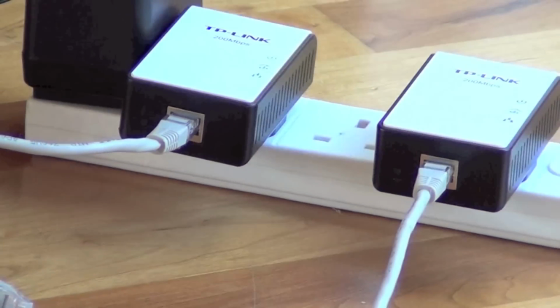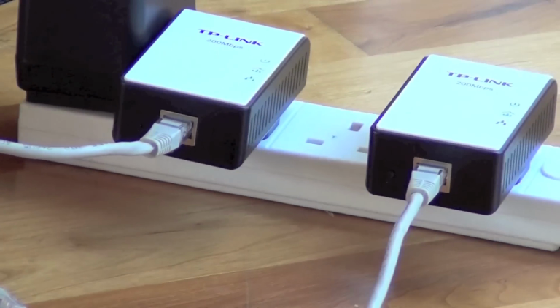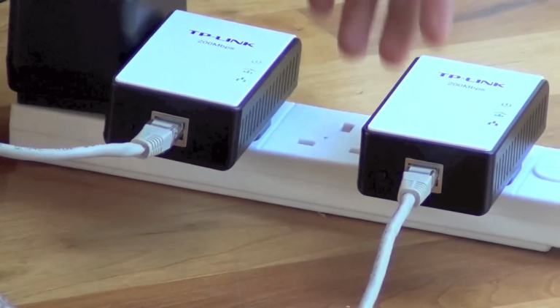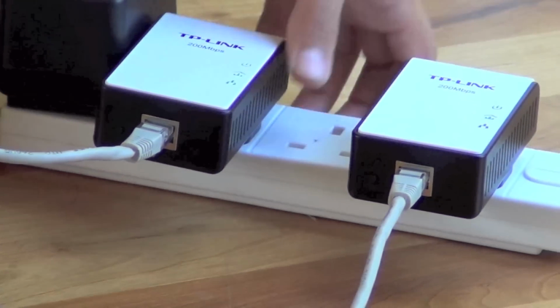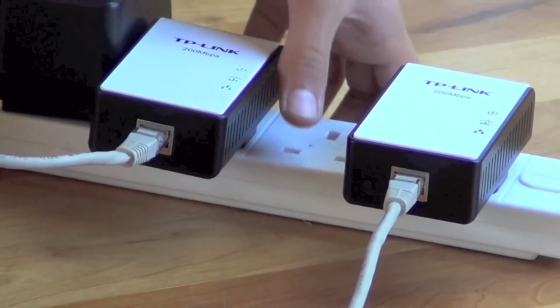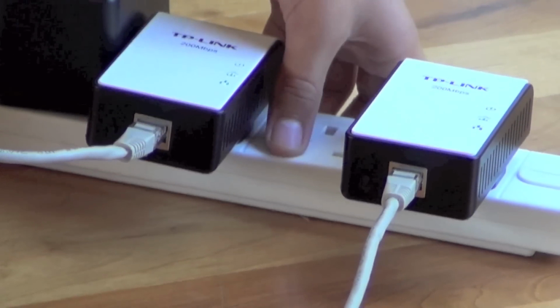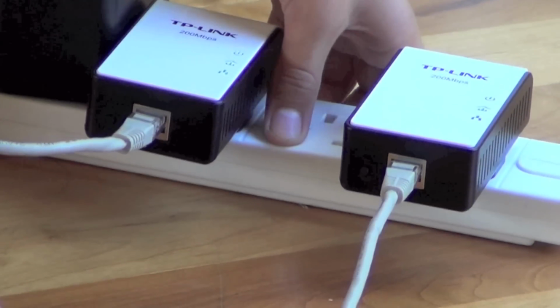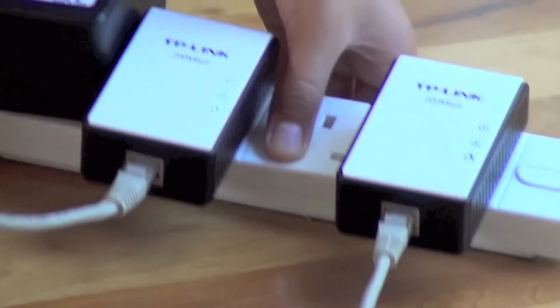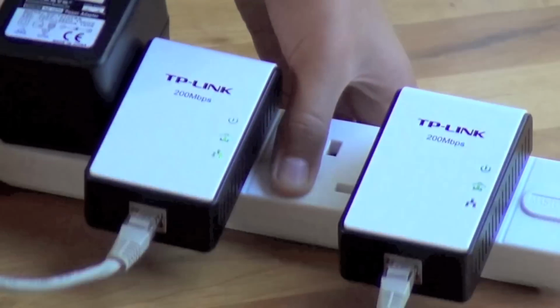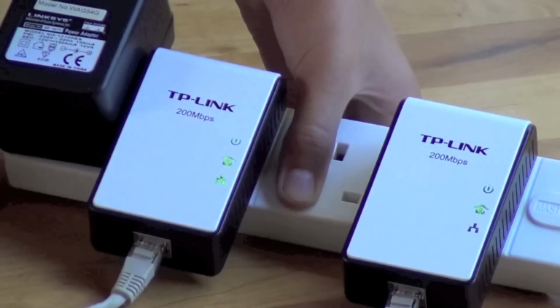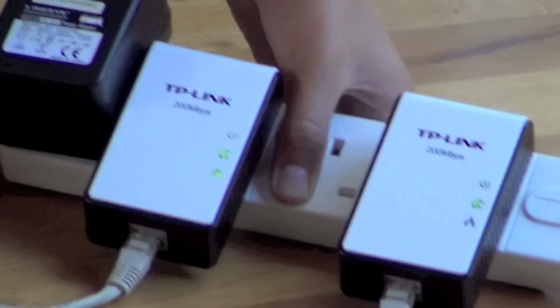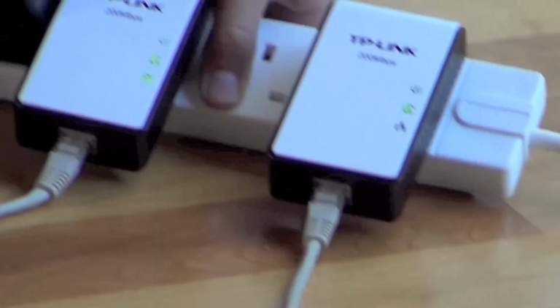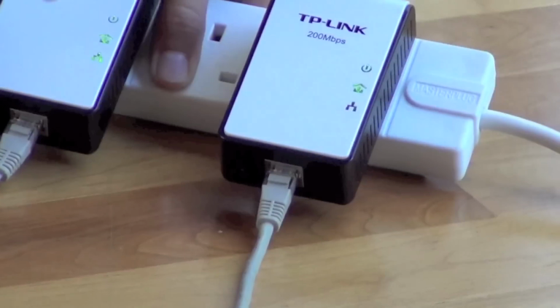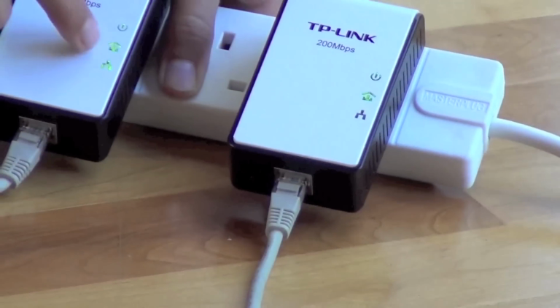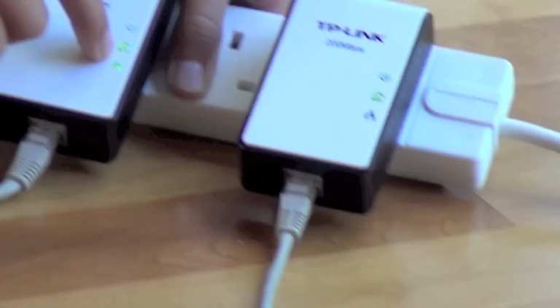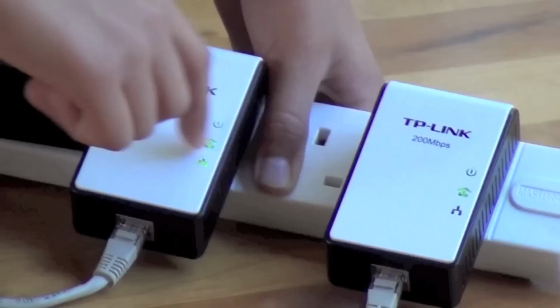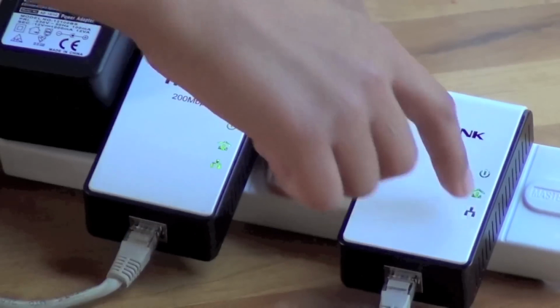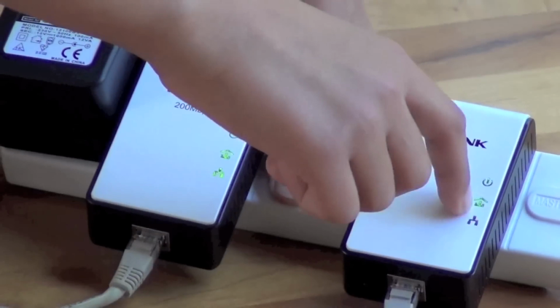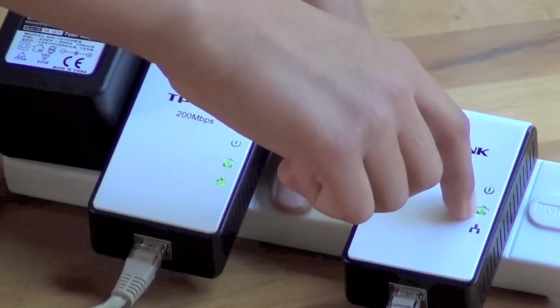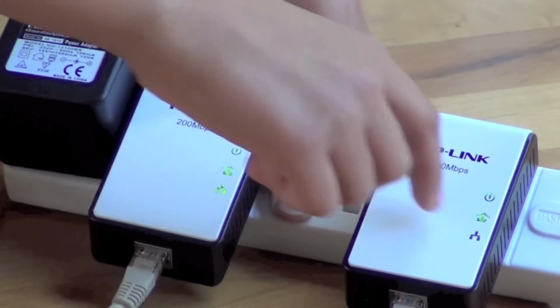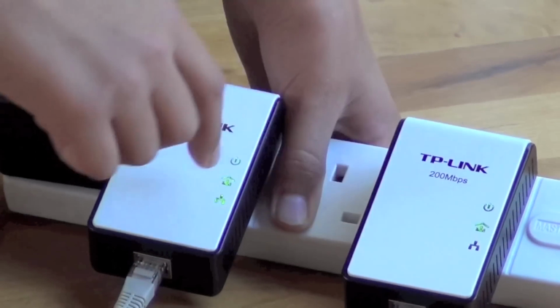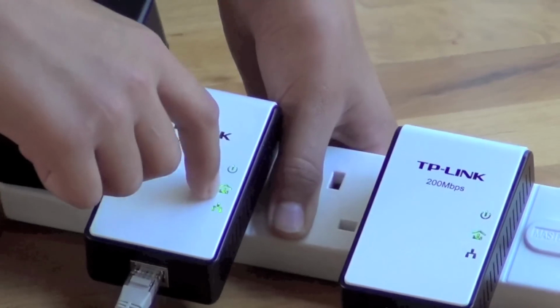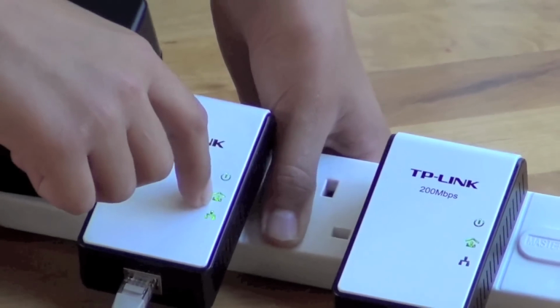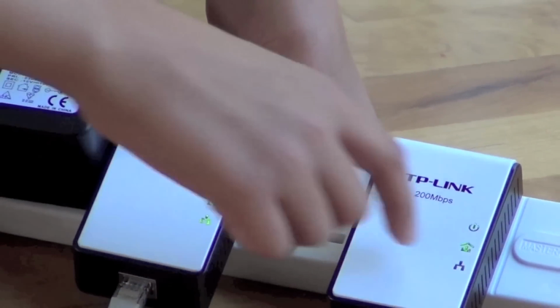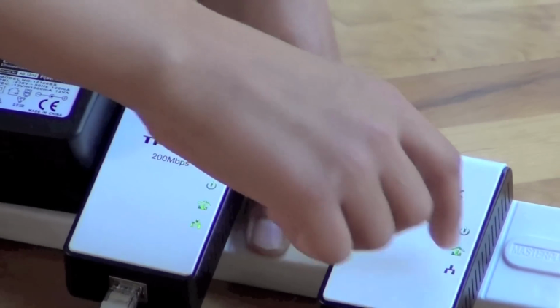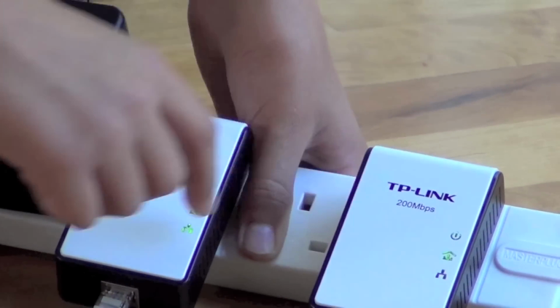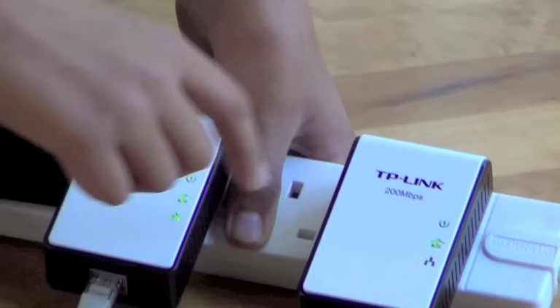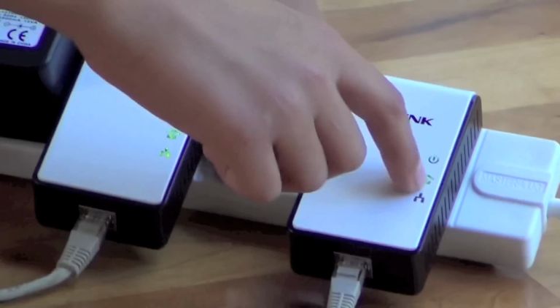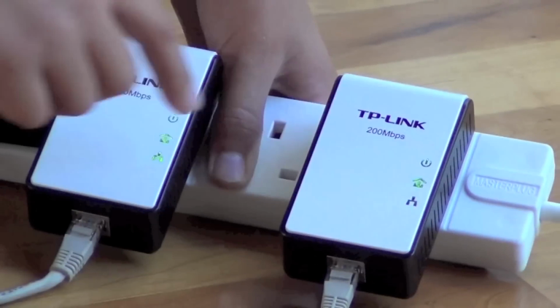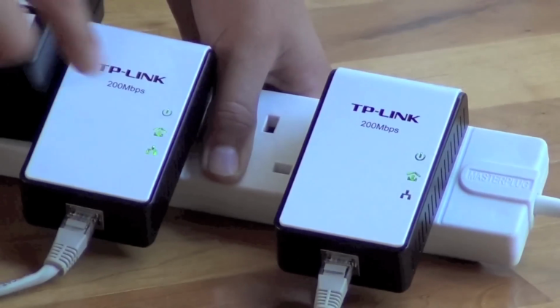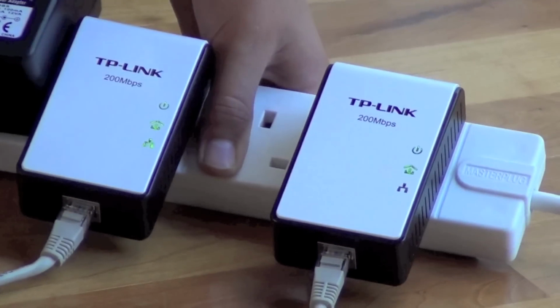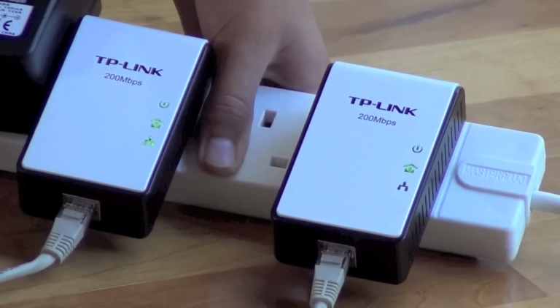After that's done, you should see that this light here and this light here should both be on, to show that they're paired.